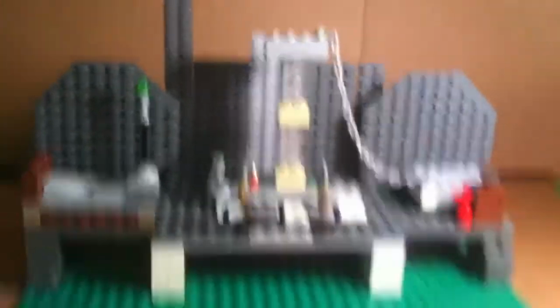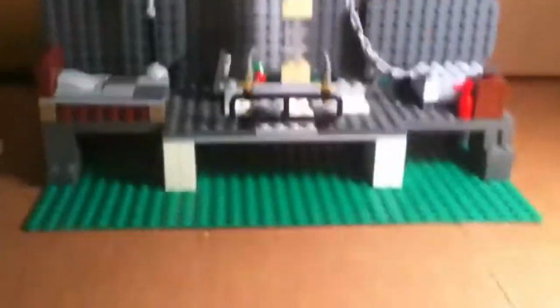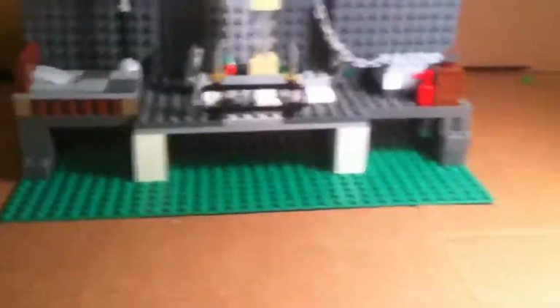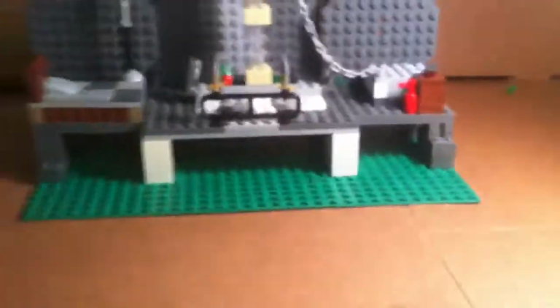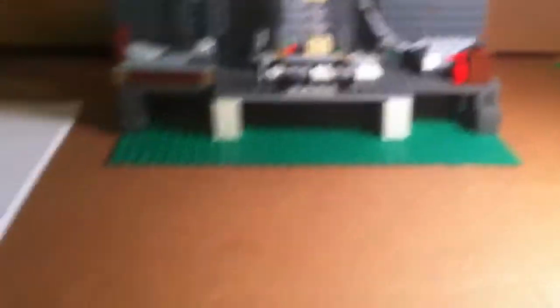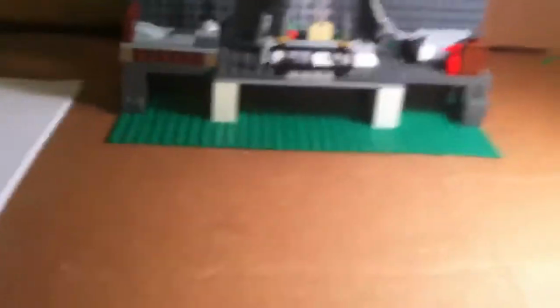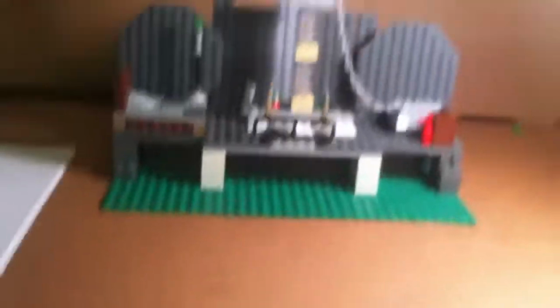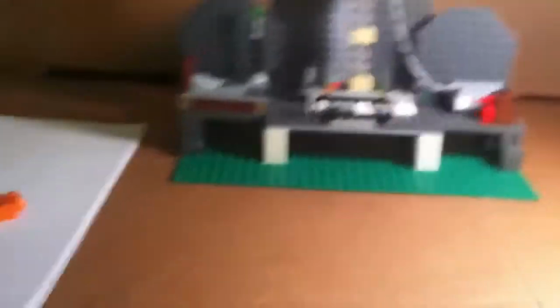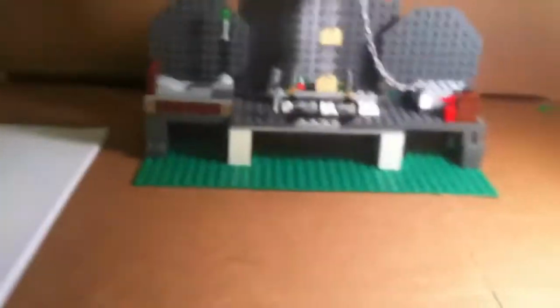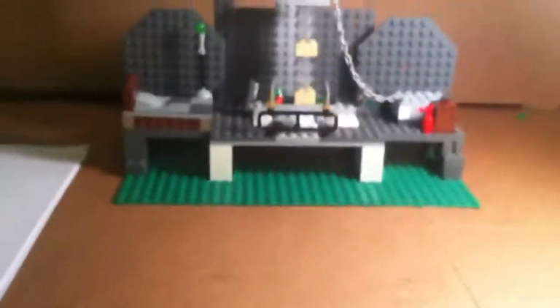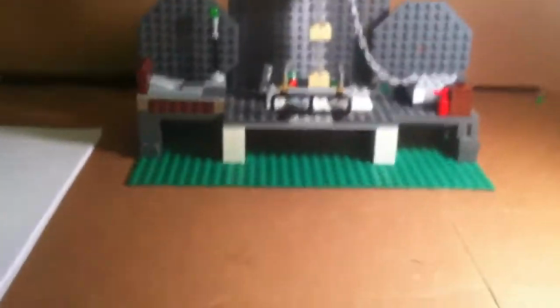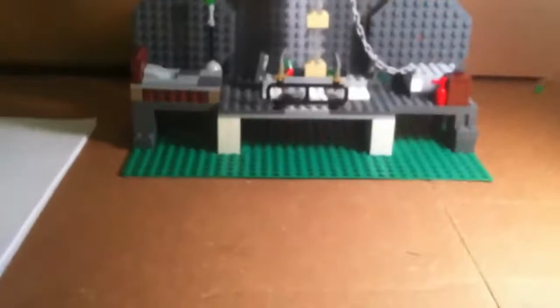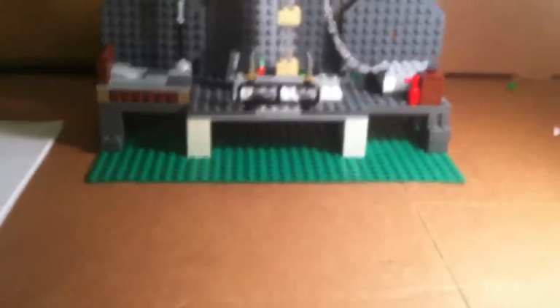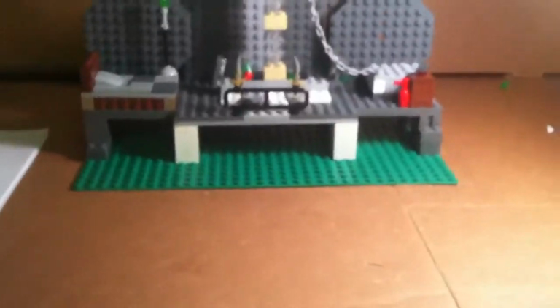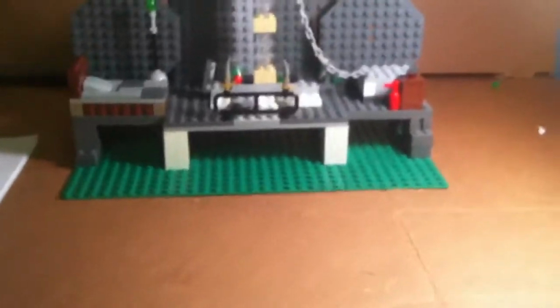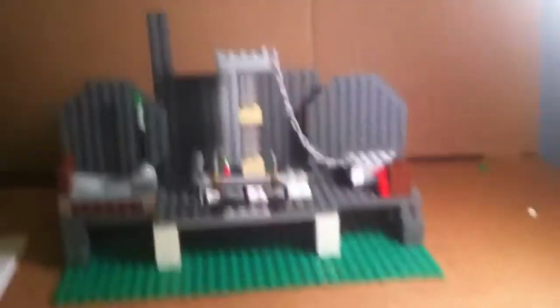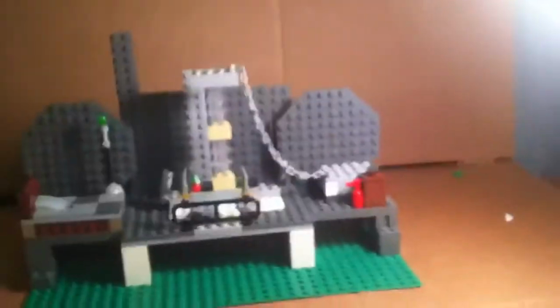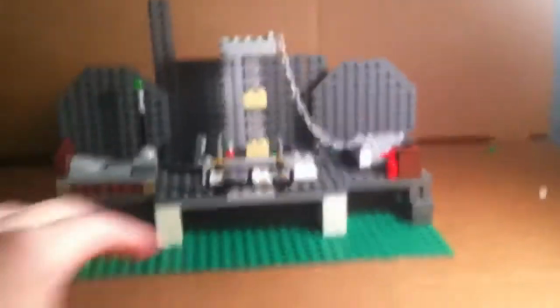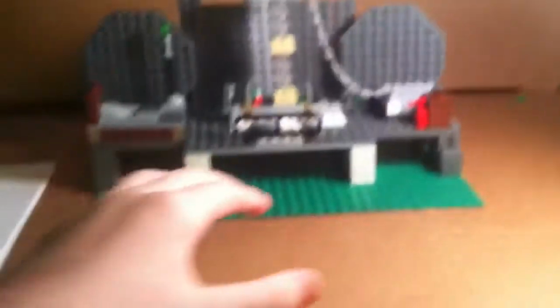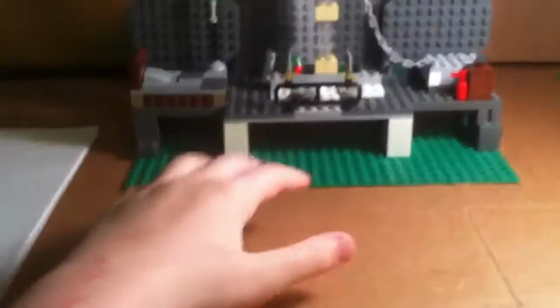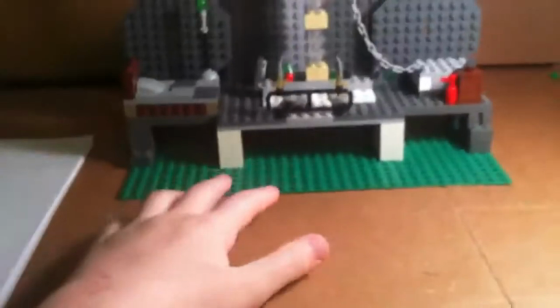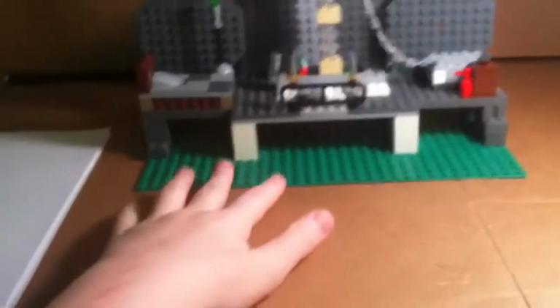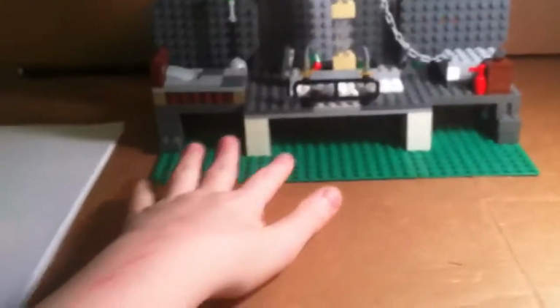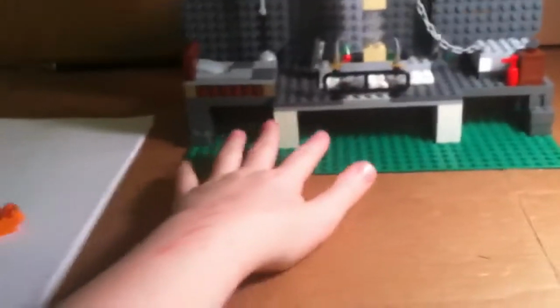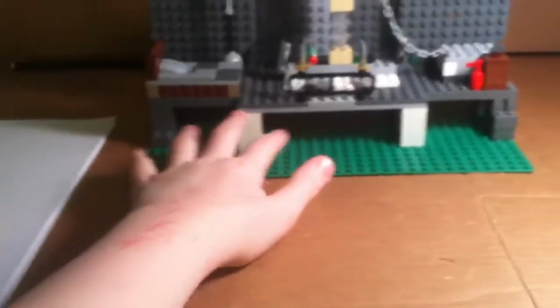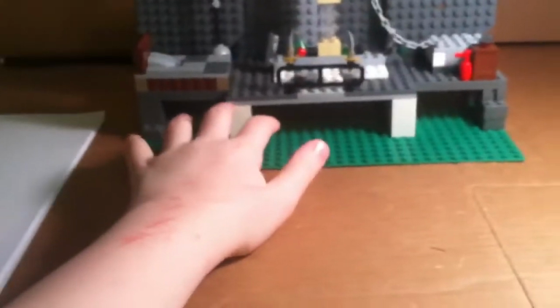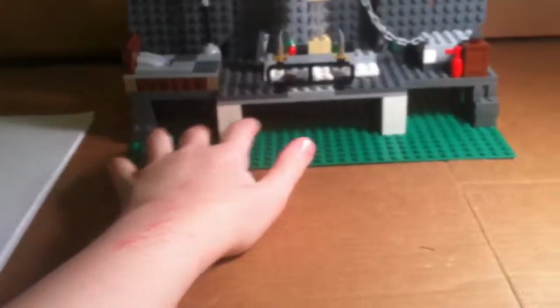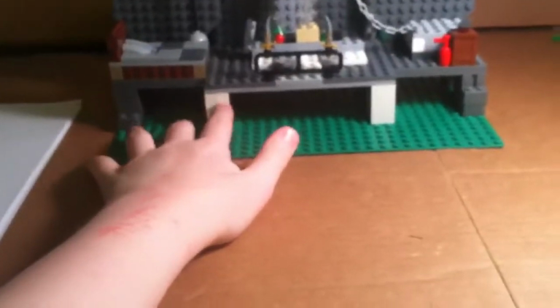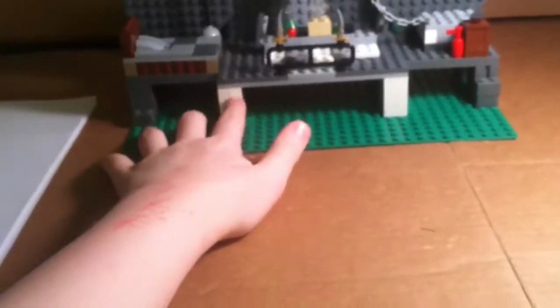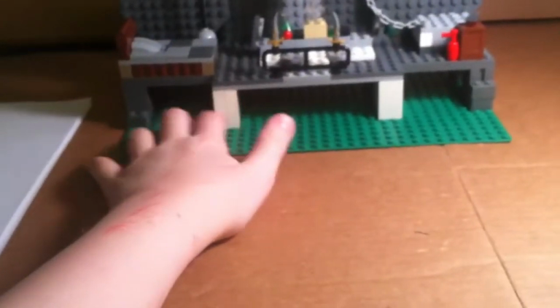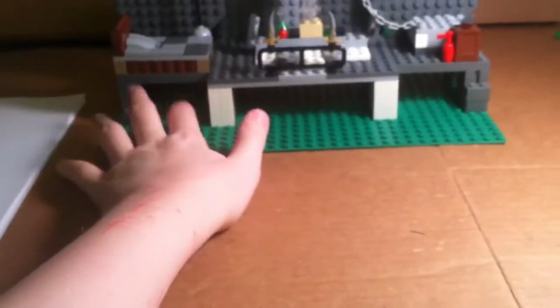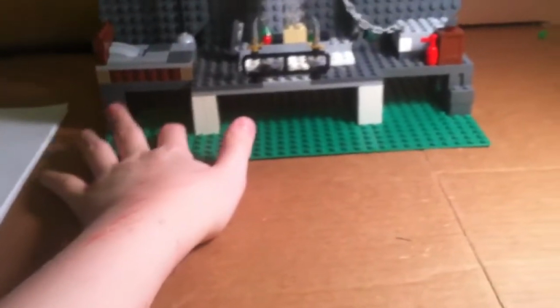And then on the bottom, you can see I put these little barricades — I forget what they're called, but yeah, lifters.